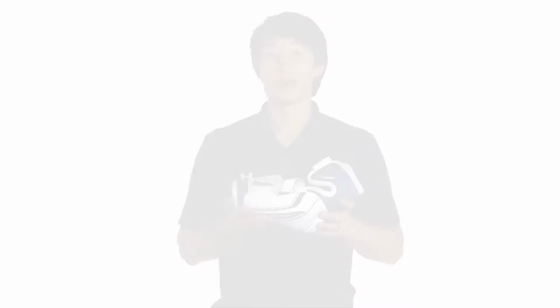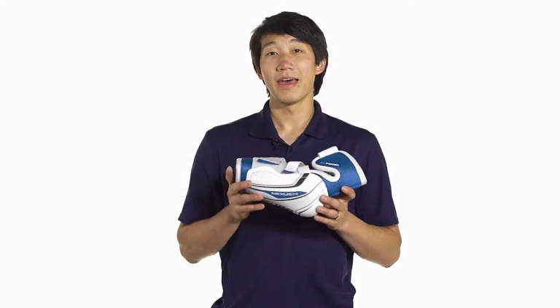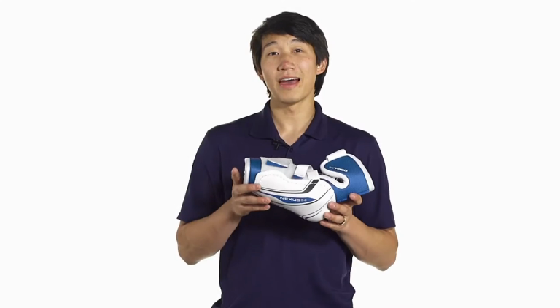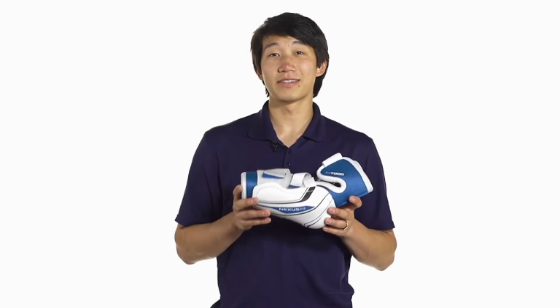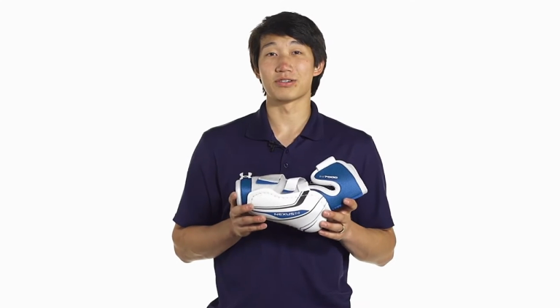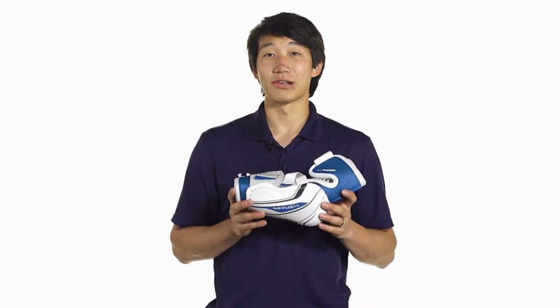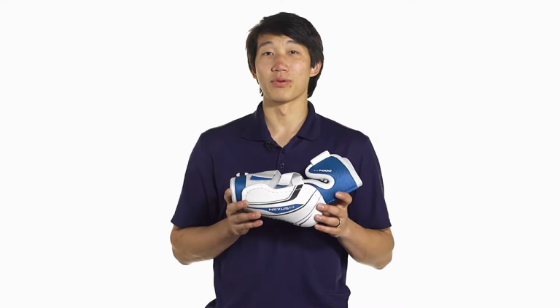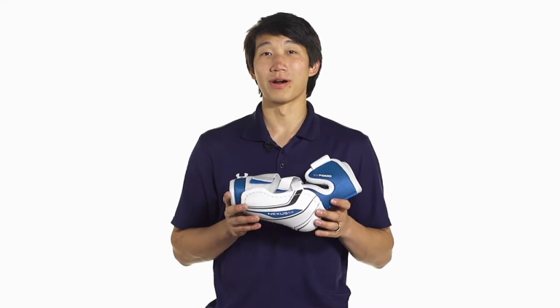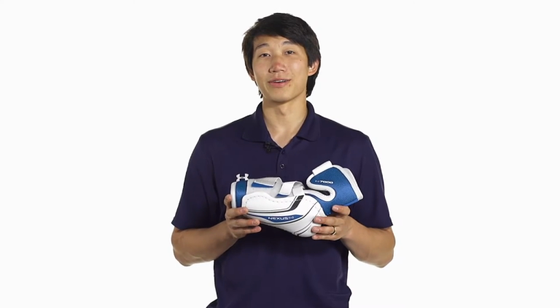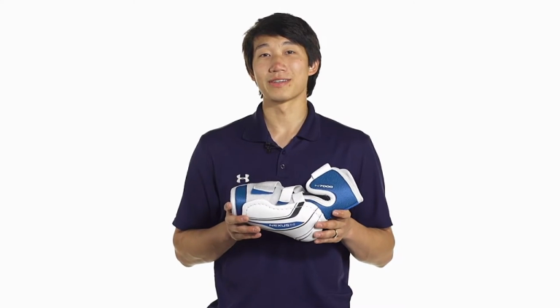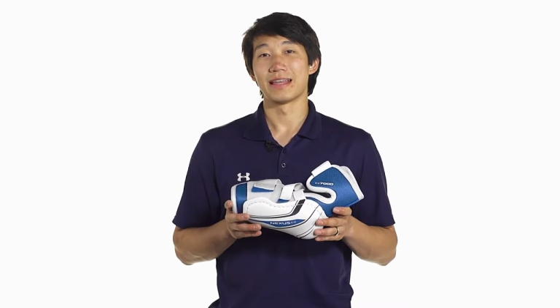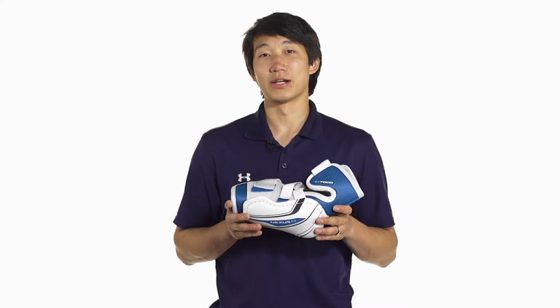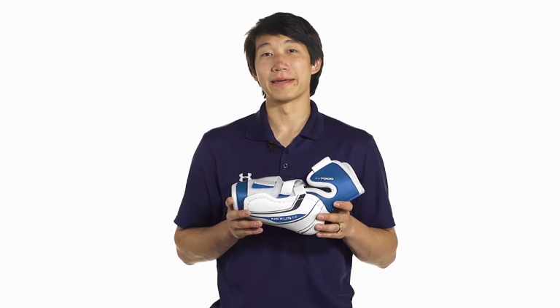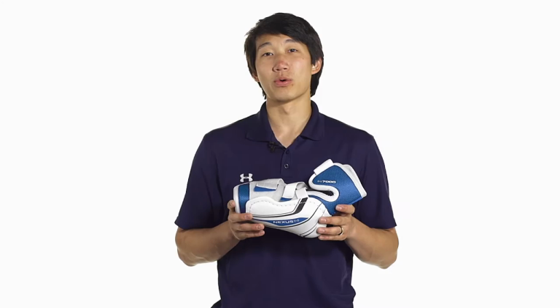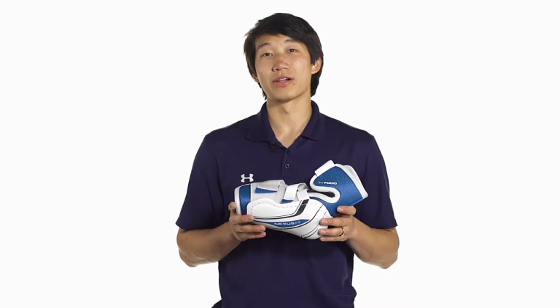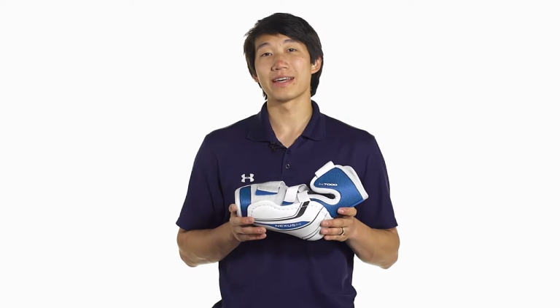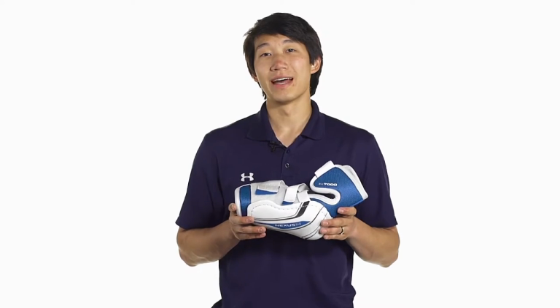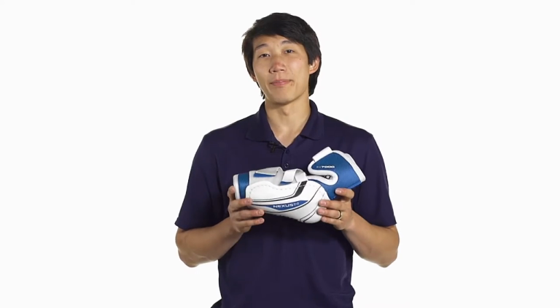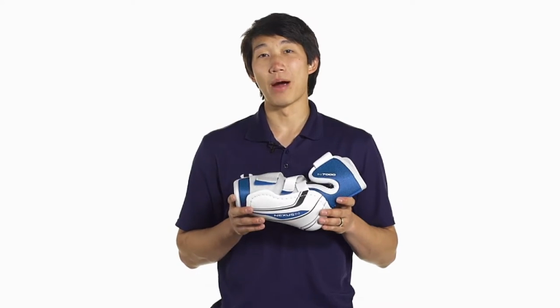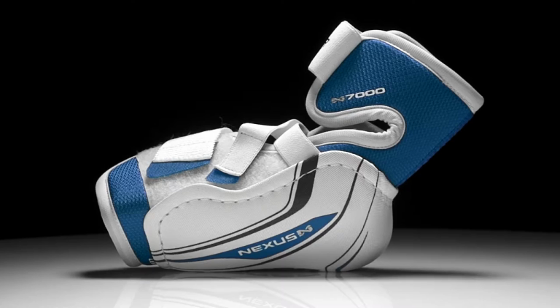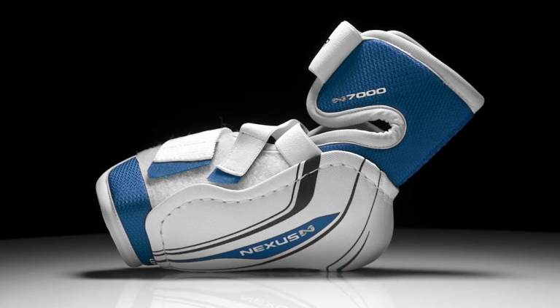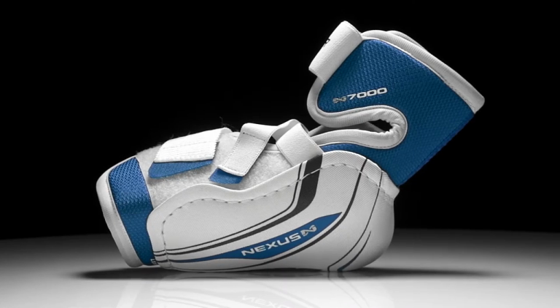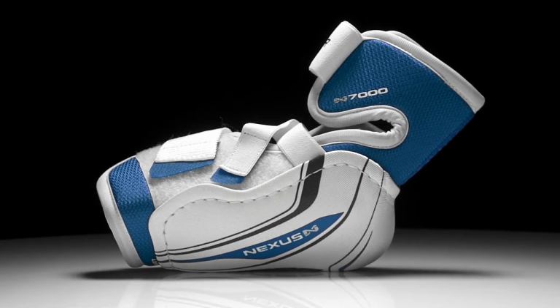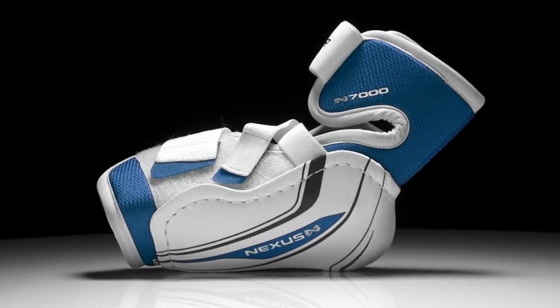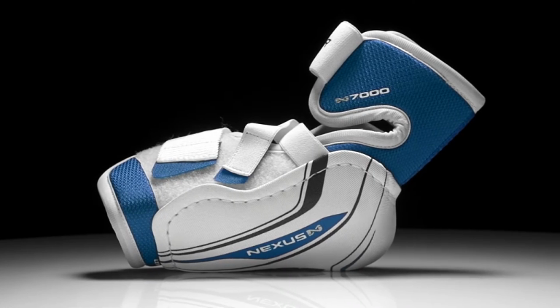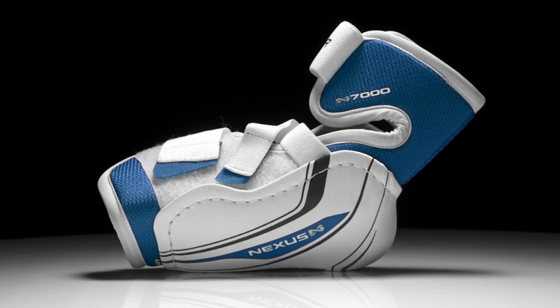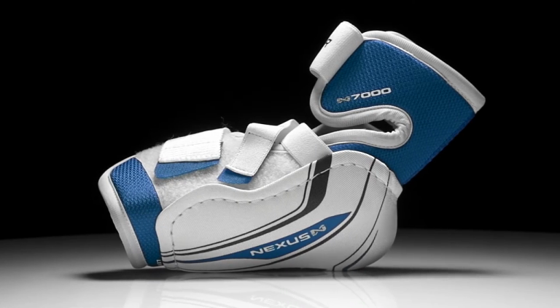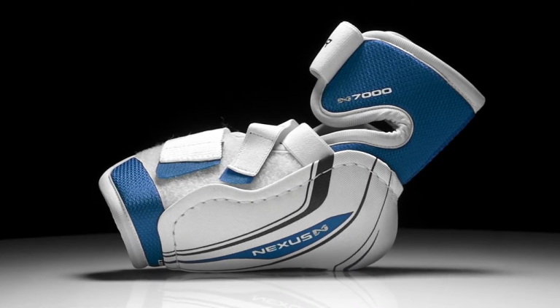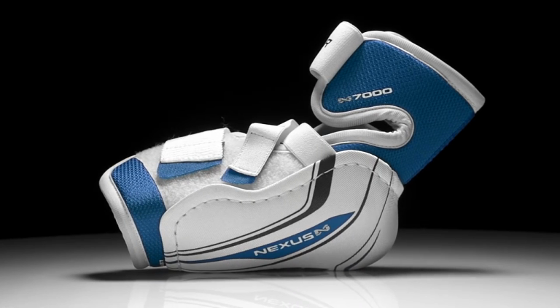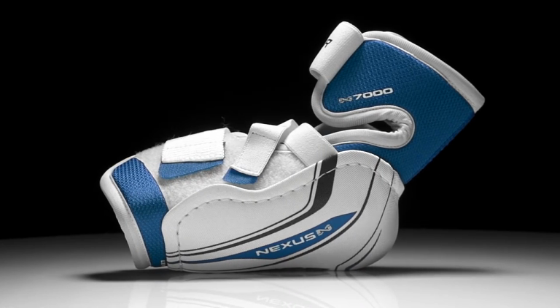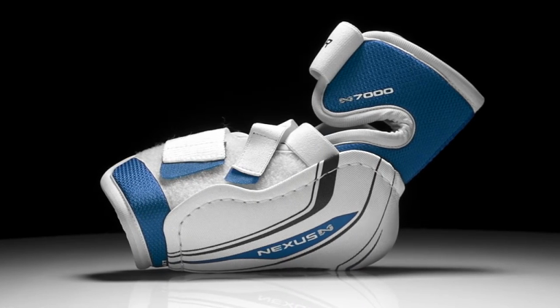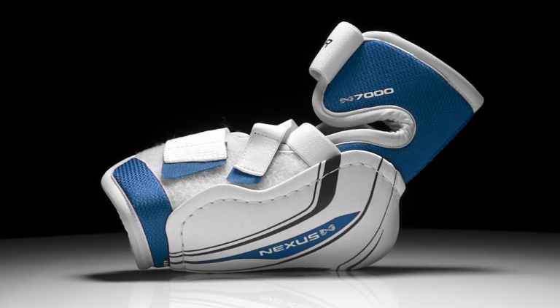Hey guys, this is Chris from The Warehouse taking a quick look at the Bauer Nexus N7000 Hockey Elbow Pads.